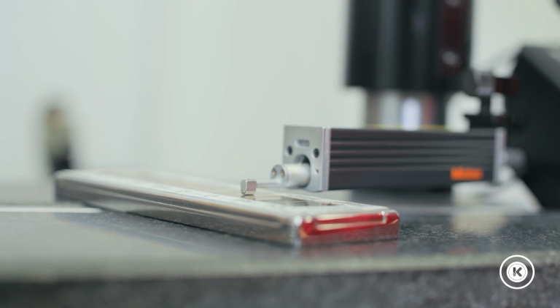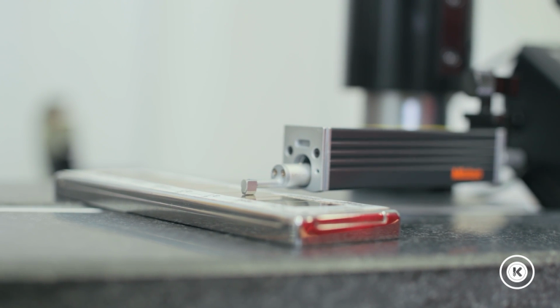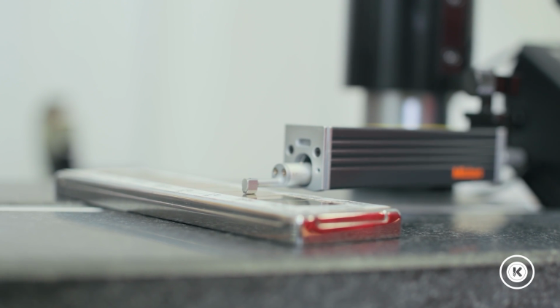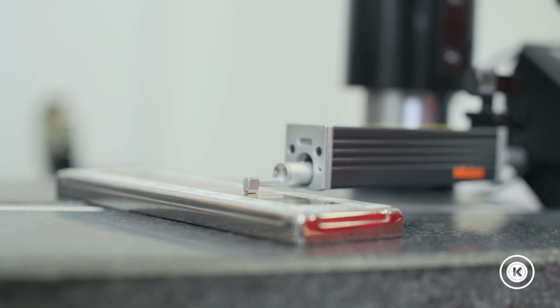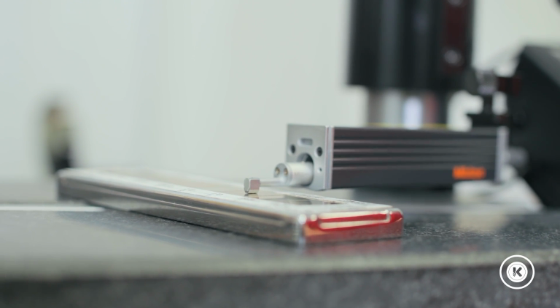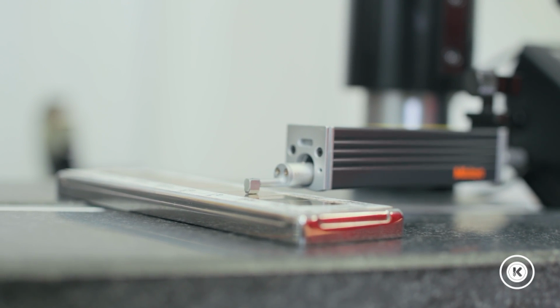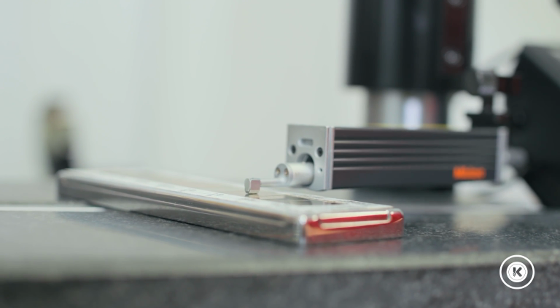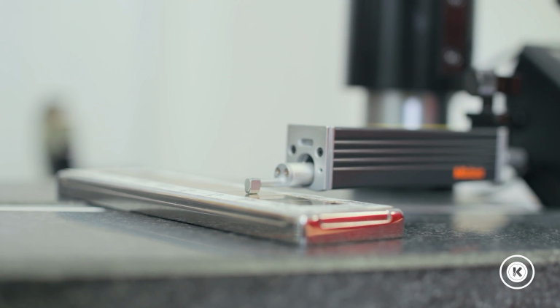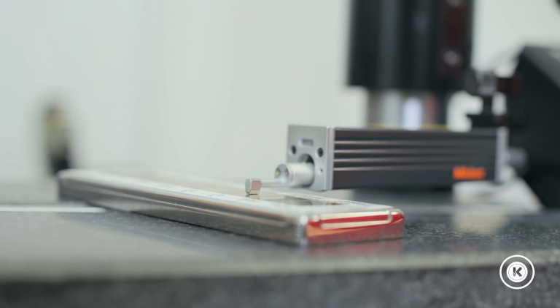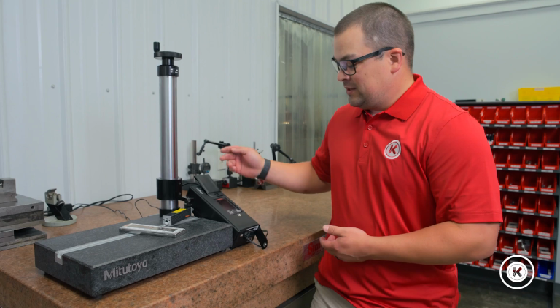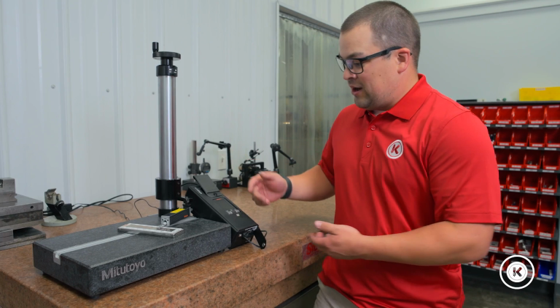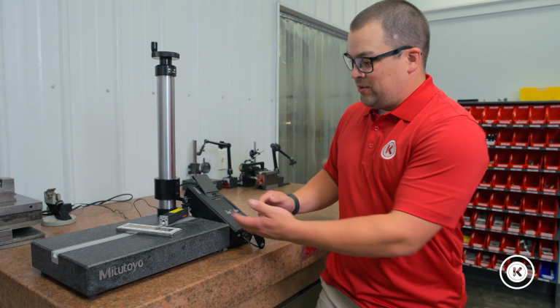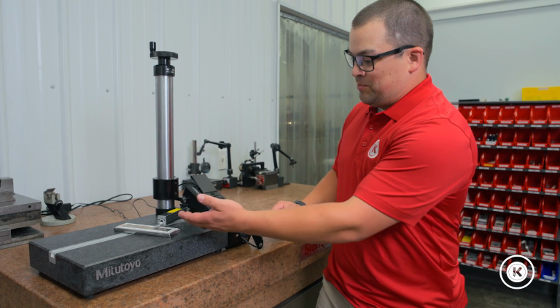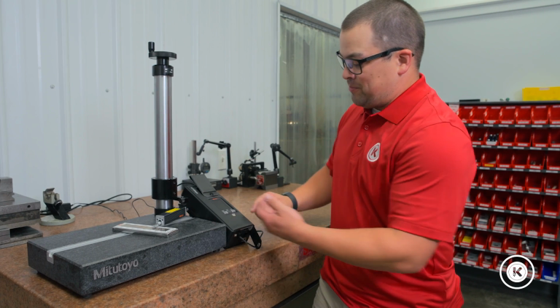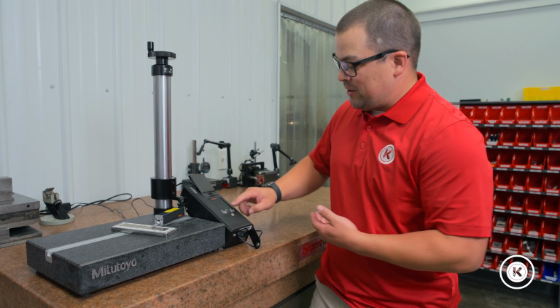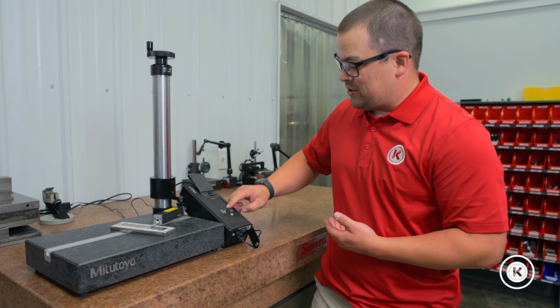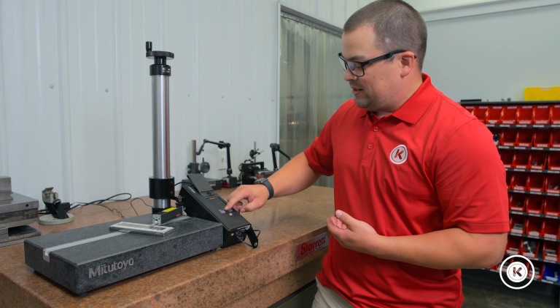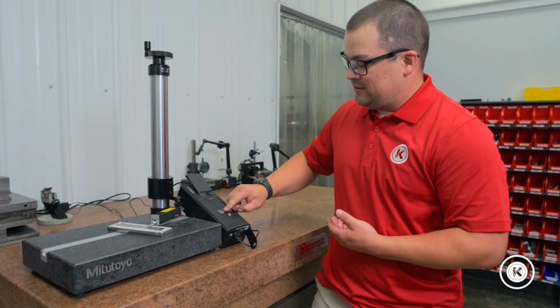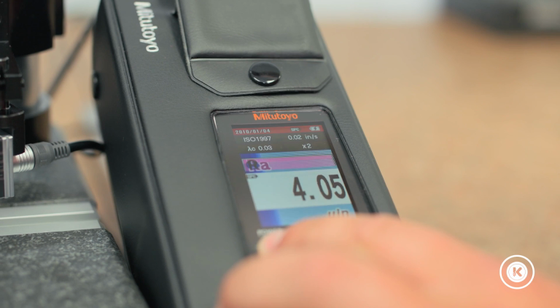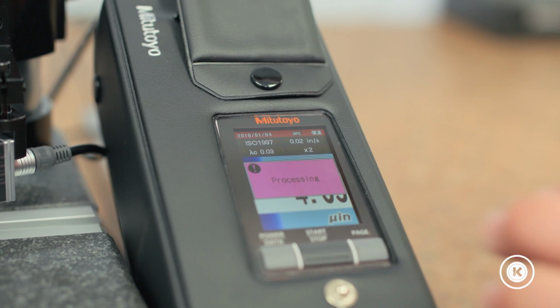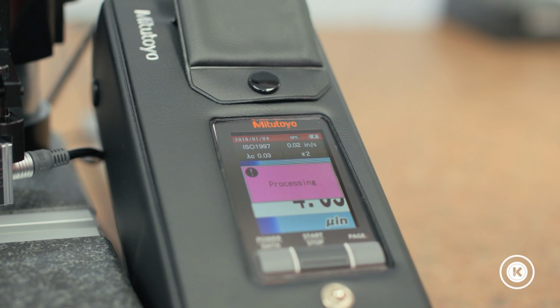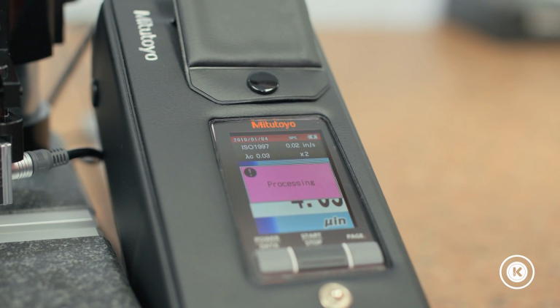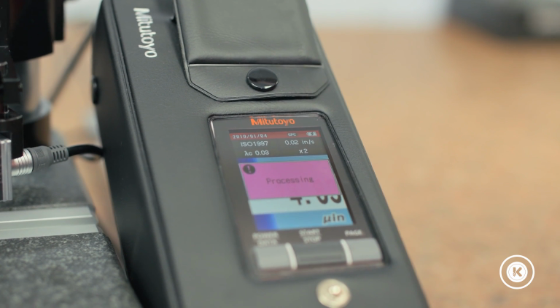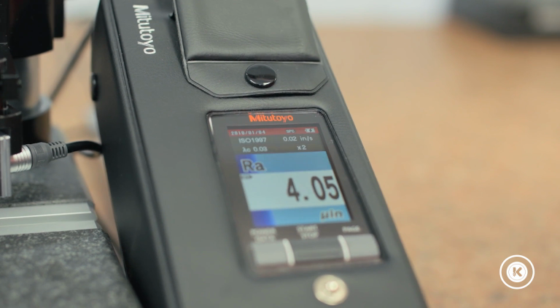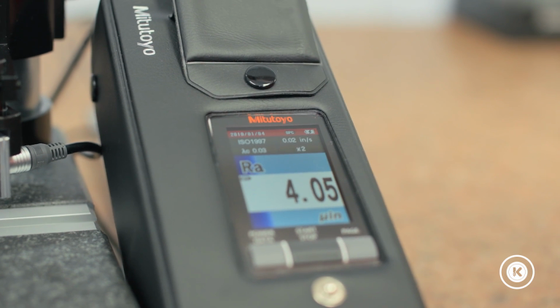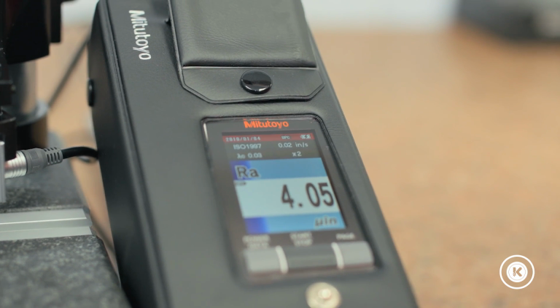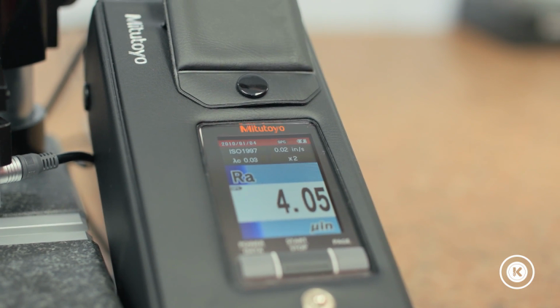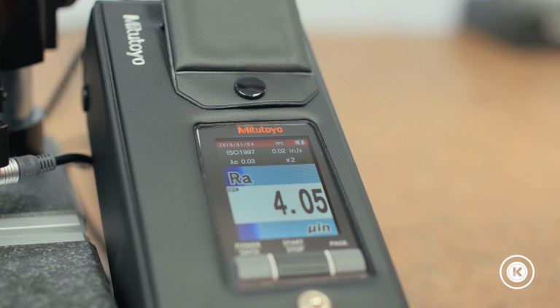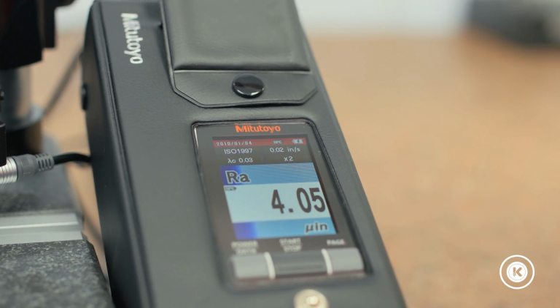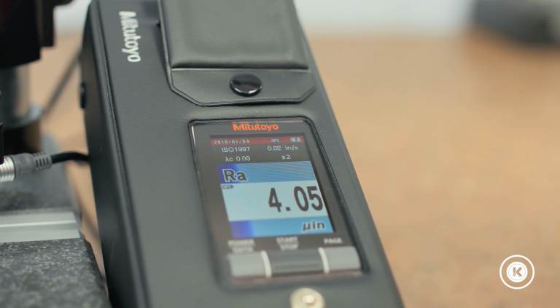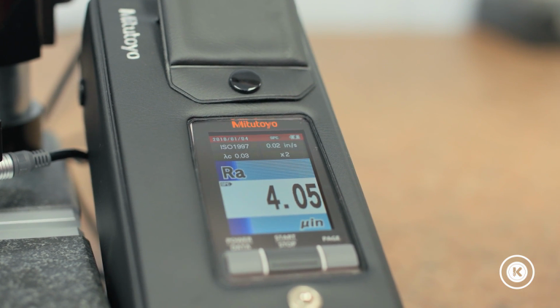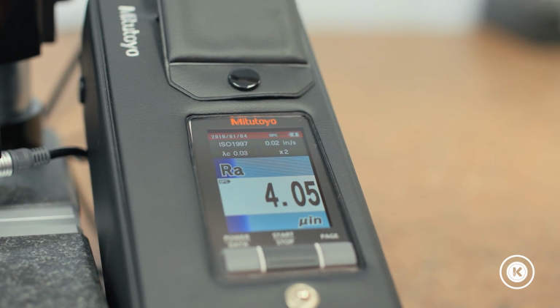You want to get the proper reading. Now that we have the proper pressure on it, we can hit go, and the surf test is going to do its thing.